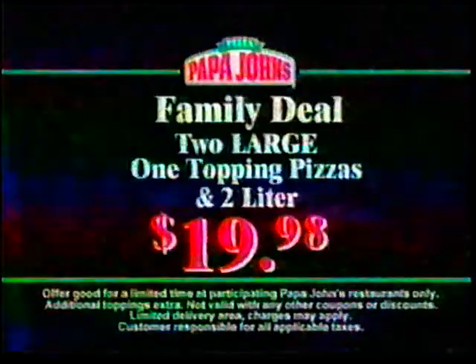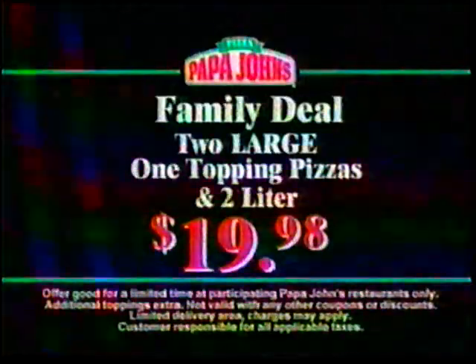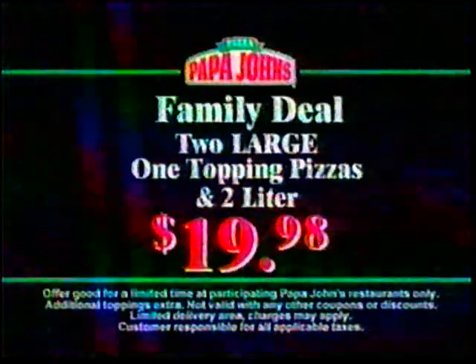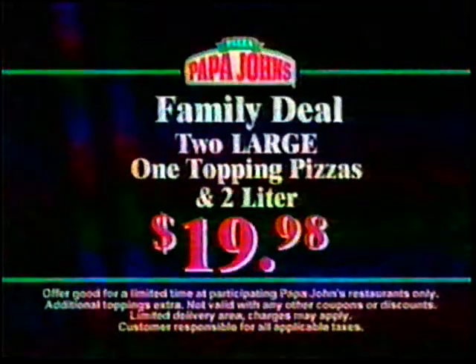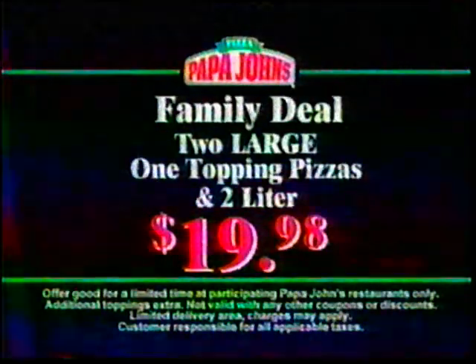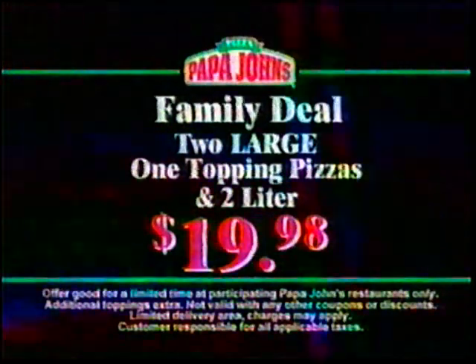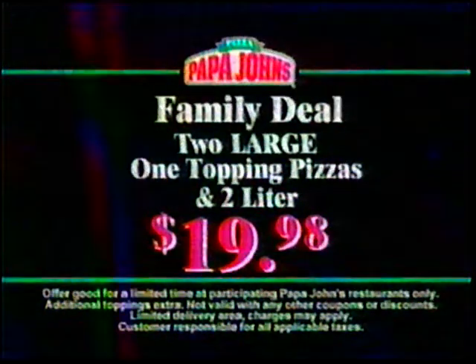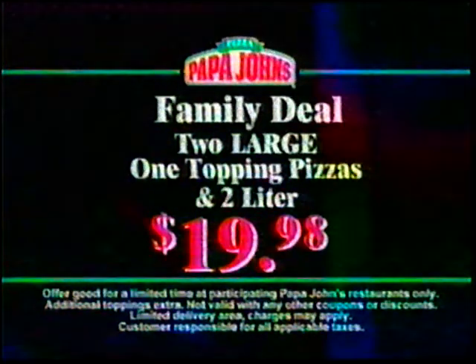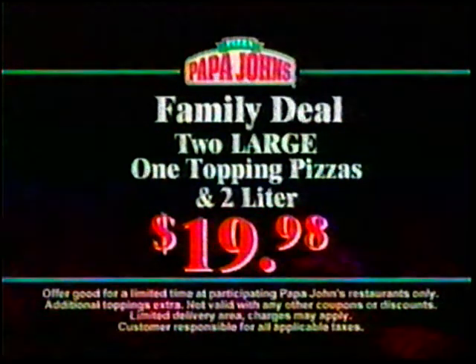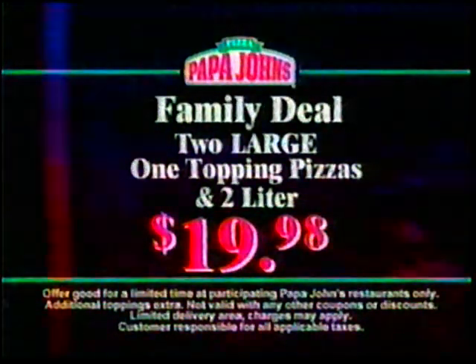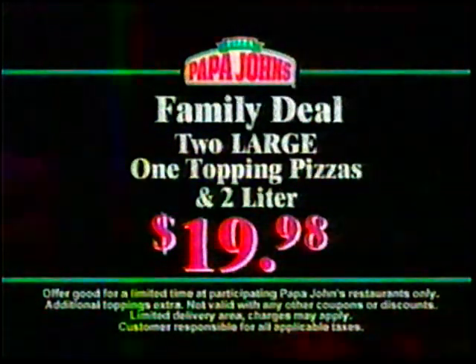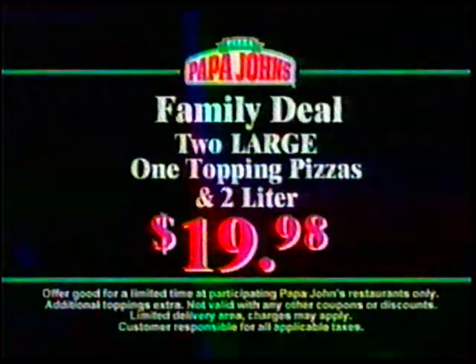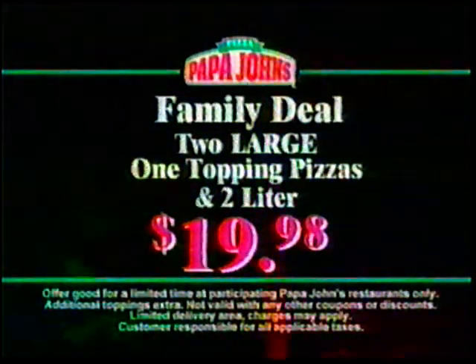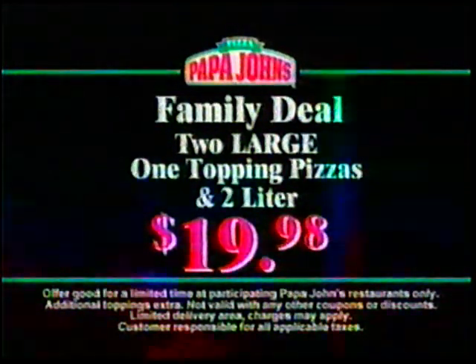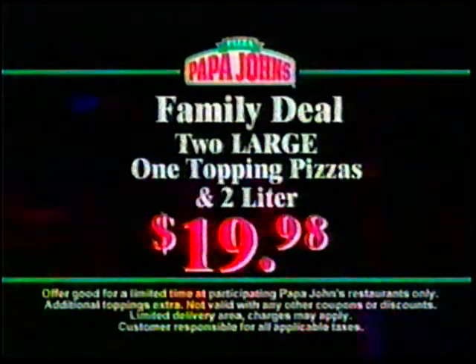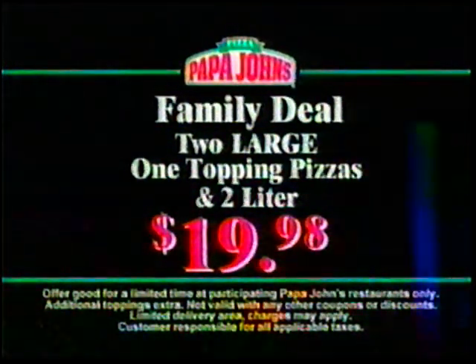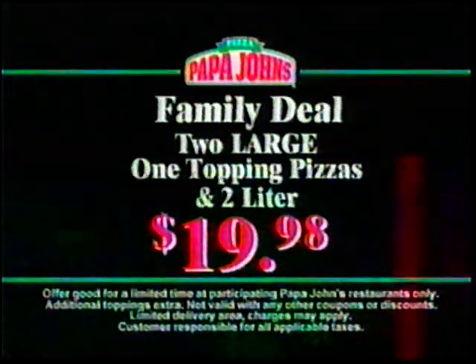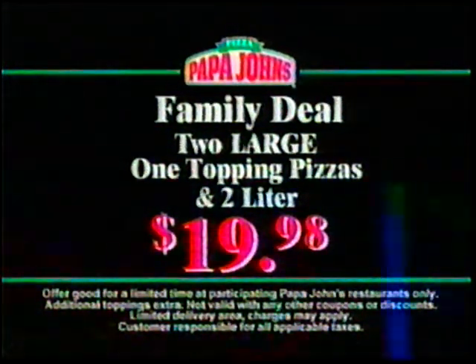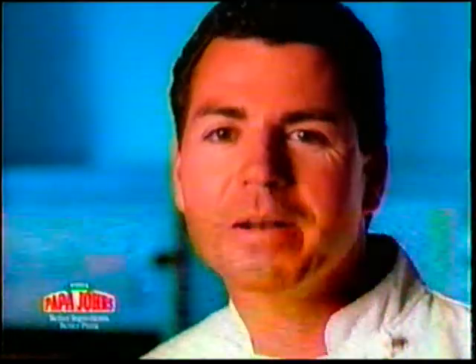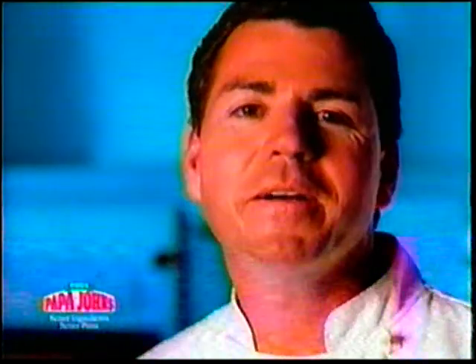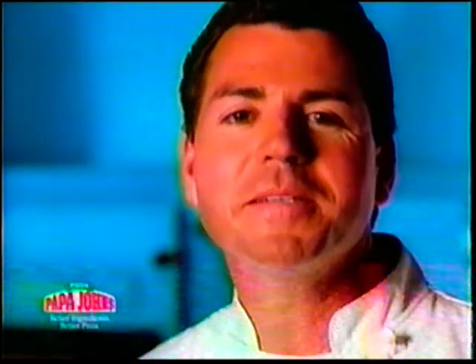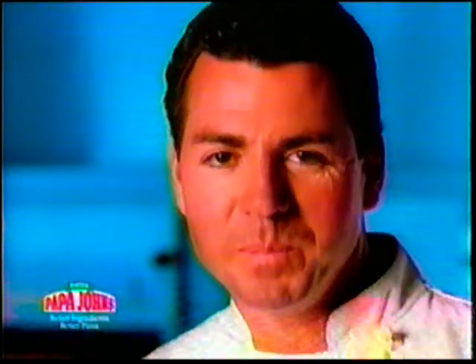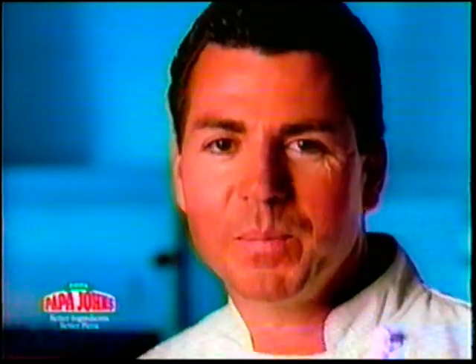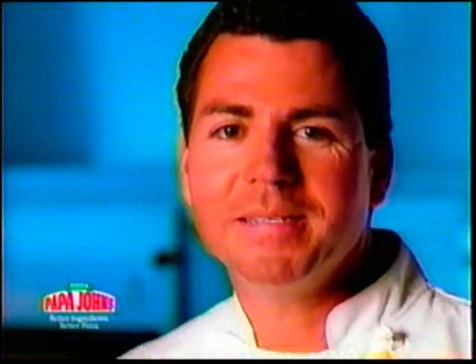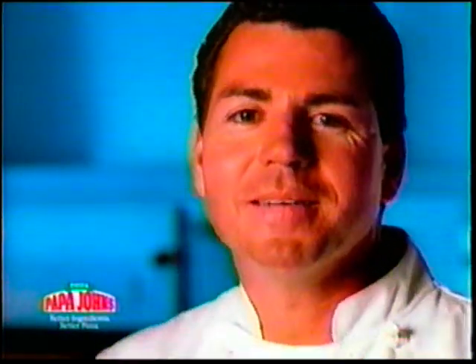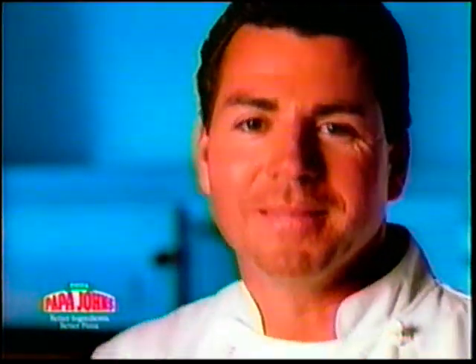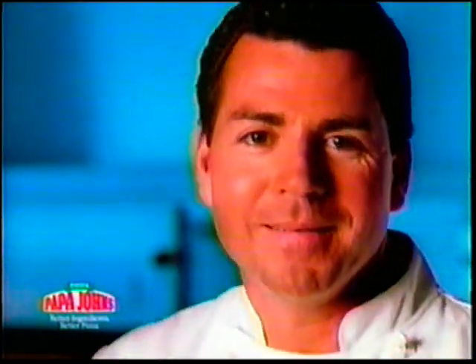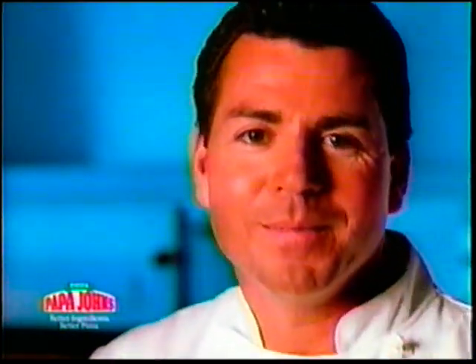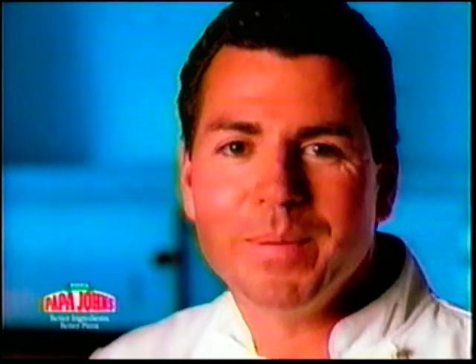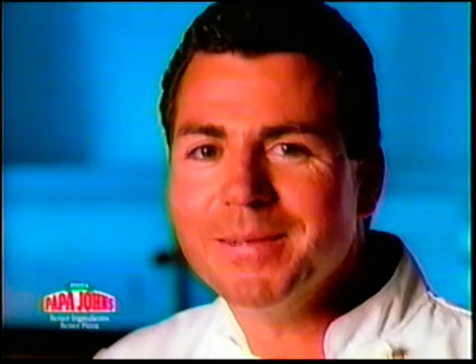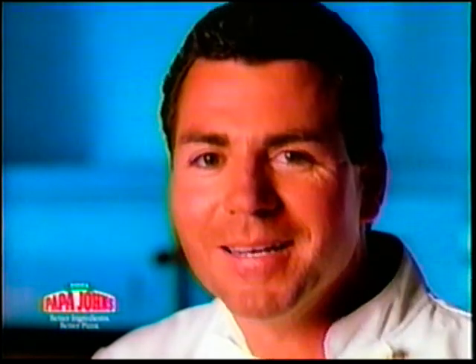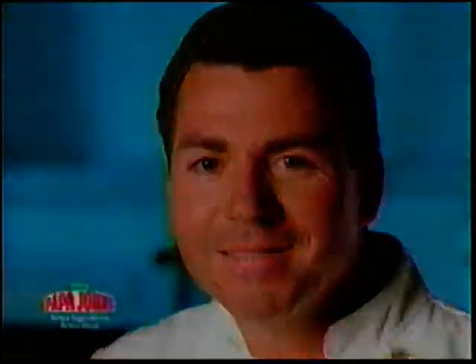And a two-liter for only $19.98. Better ingredients, better pizza — Papa John's.